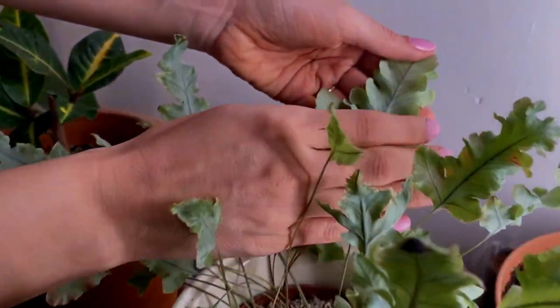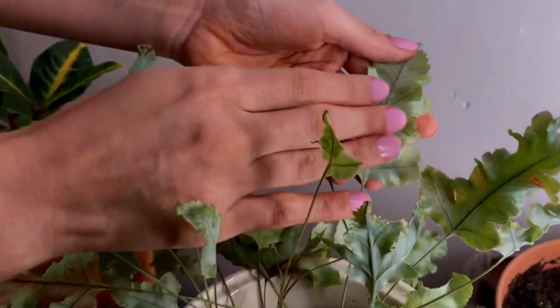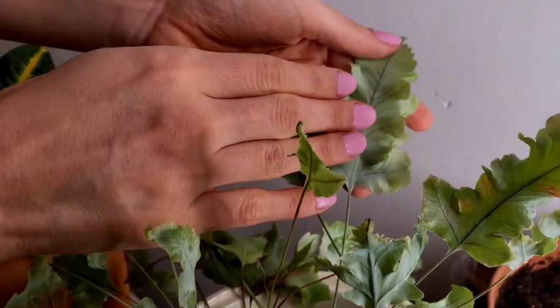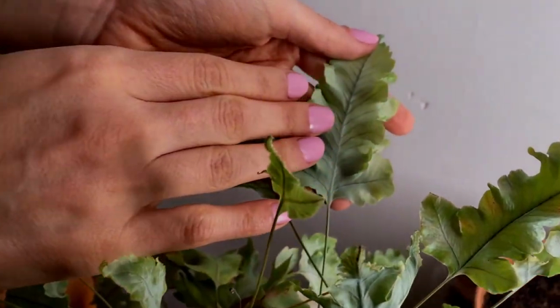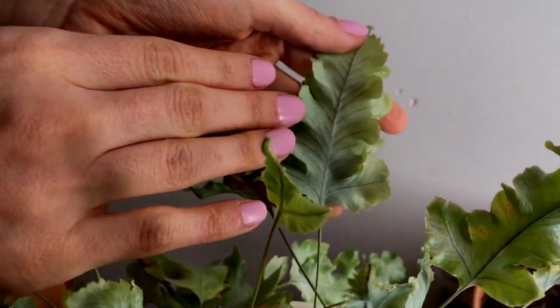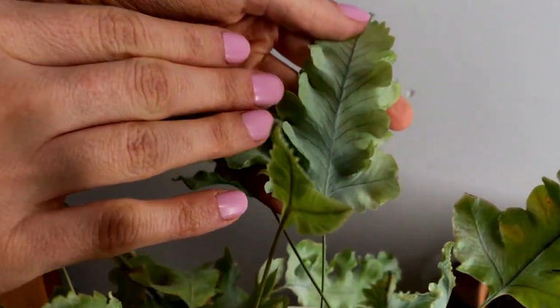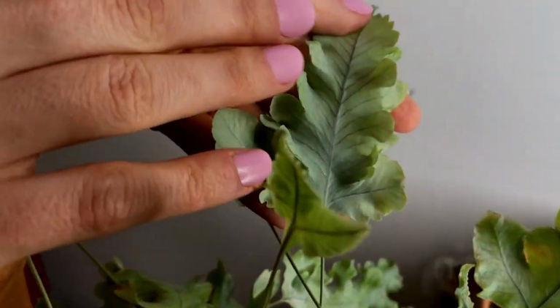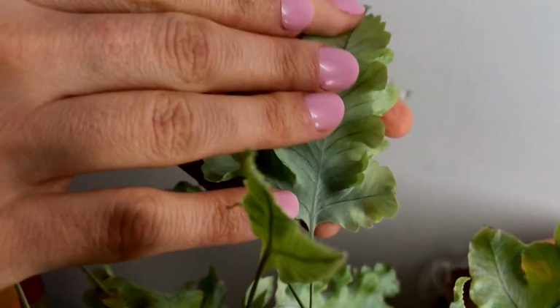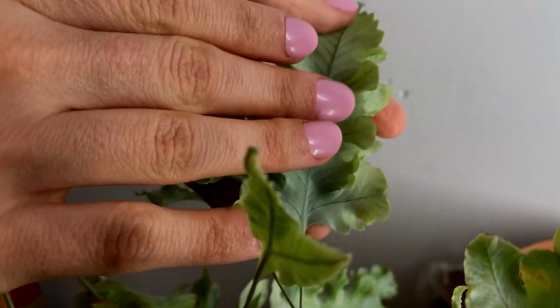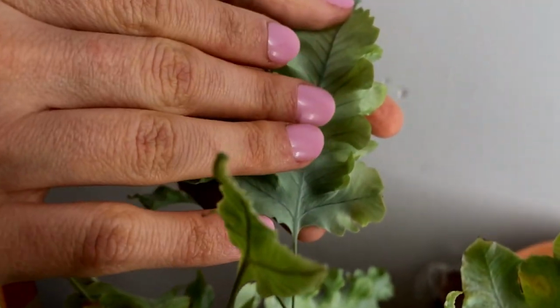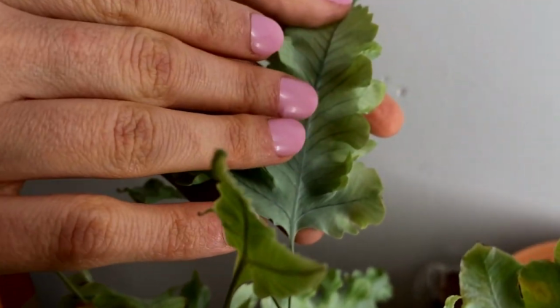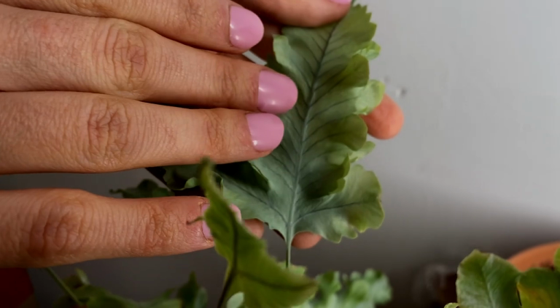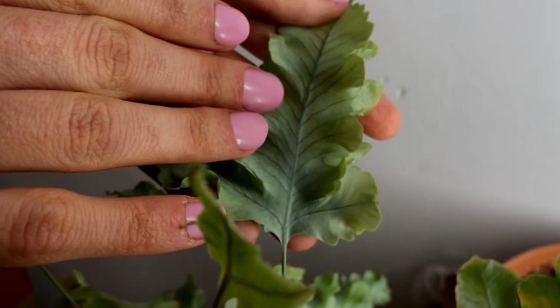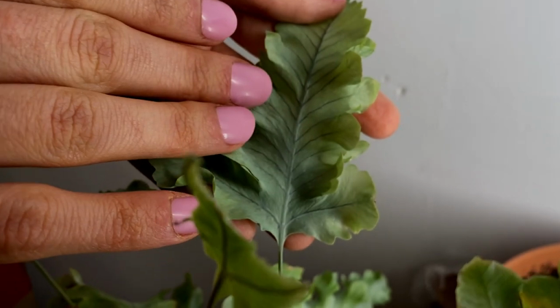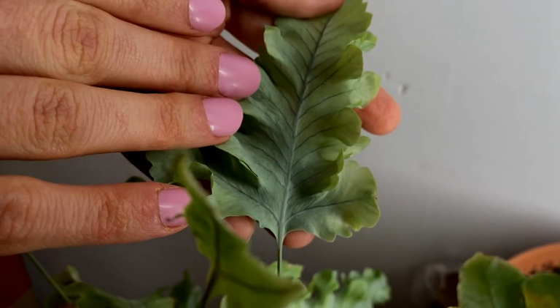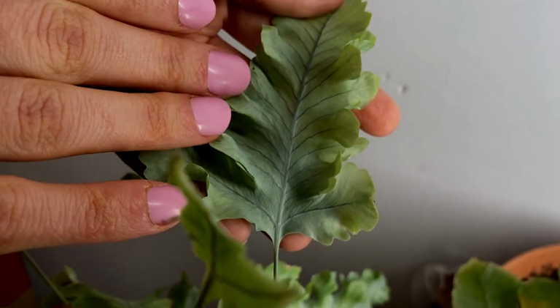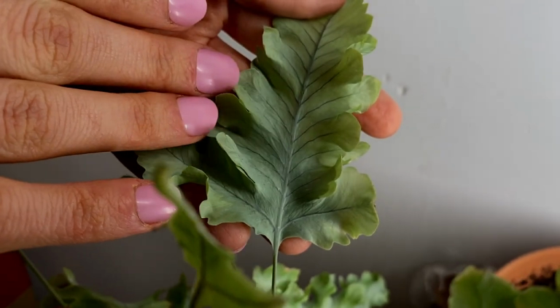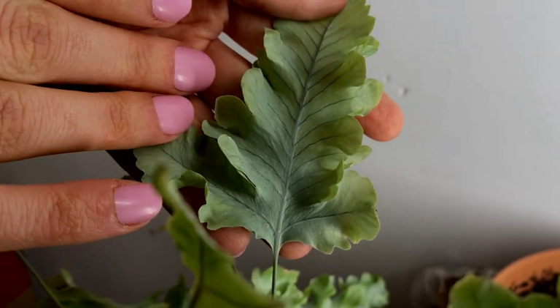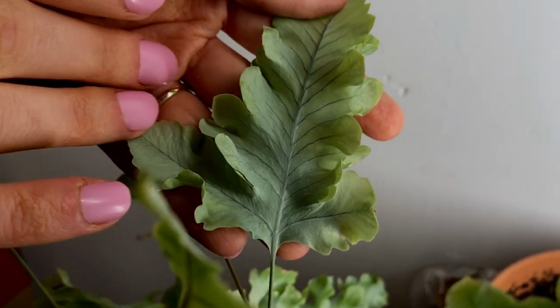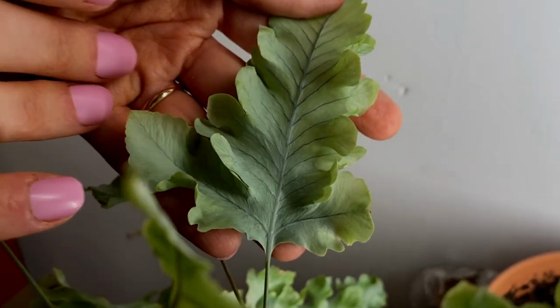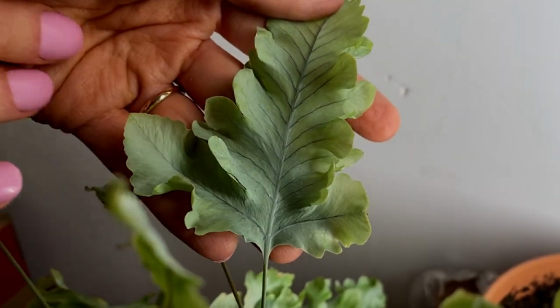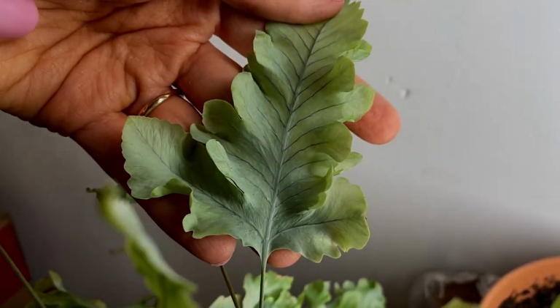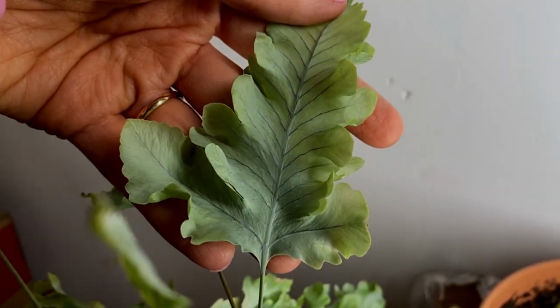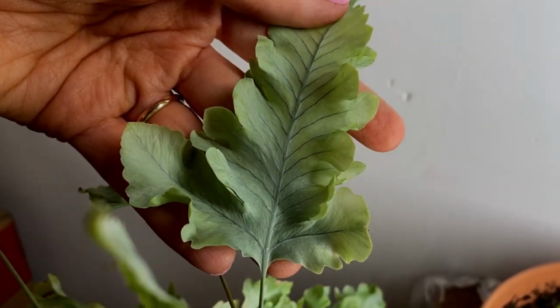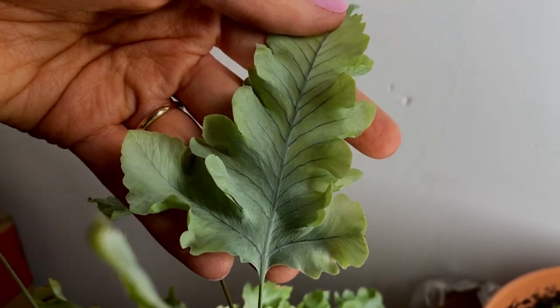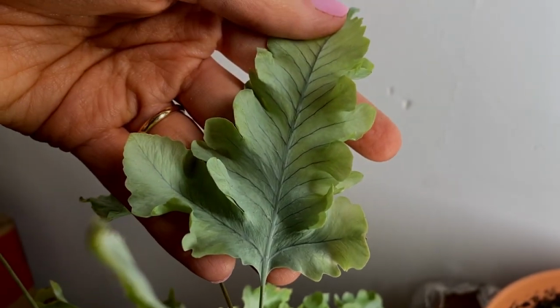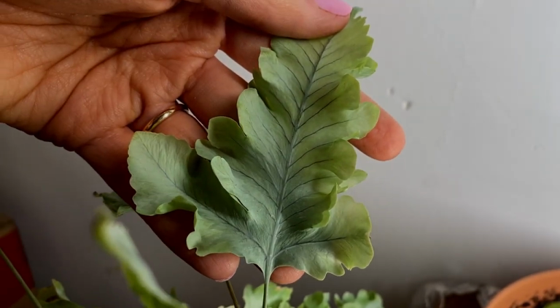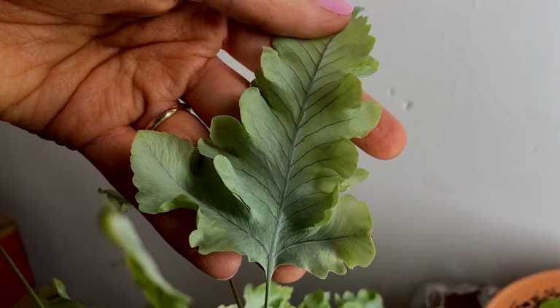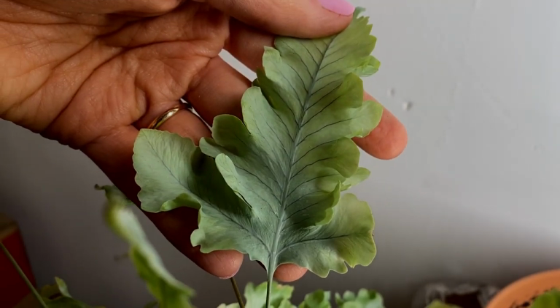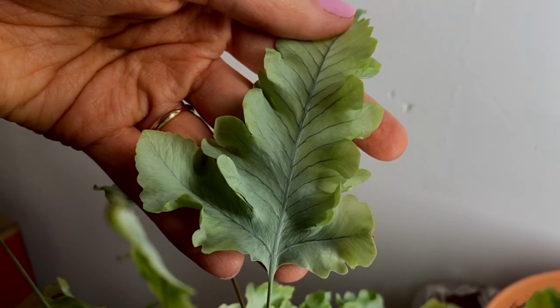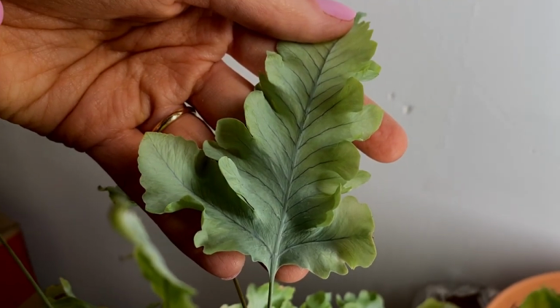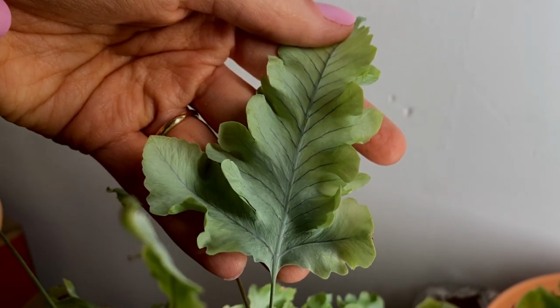I think it's getting better because this, for example, is a new leaf, and as you can see it's a very healthy new leaf. So I really hope it's going to do better here and I'll let you guys know how it goes.